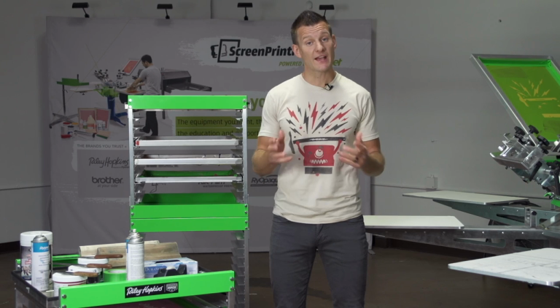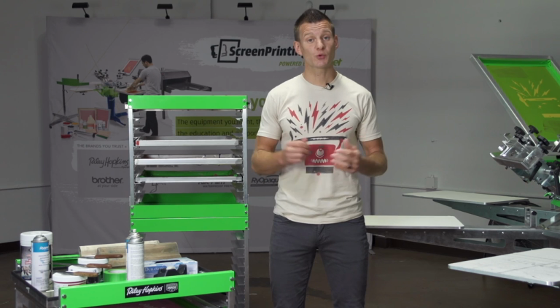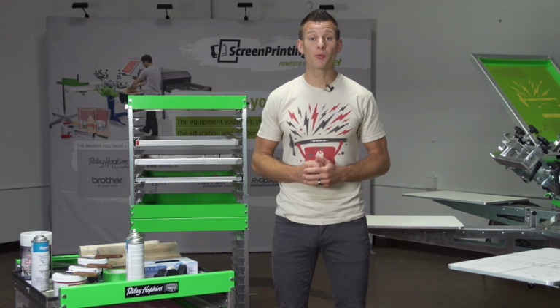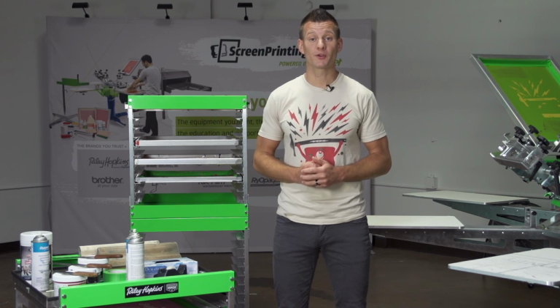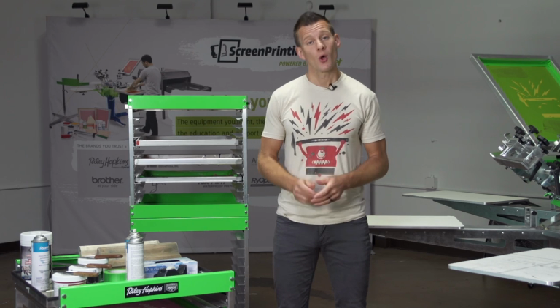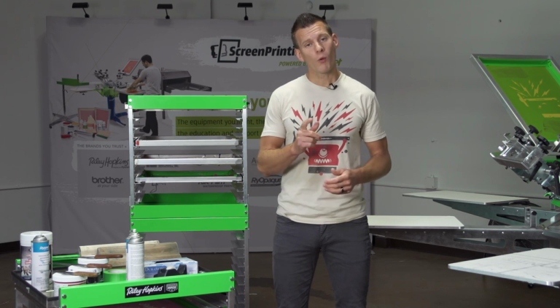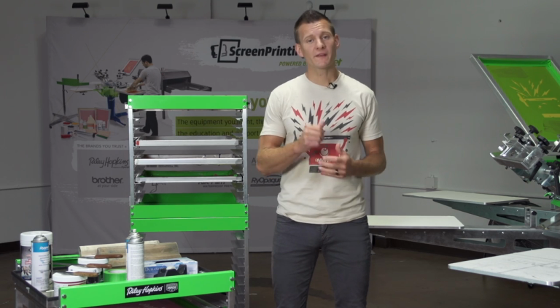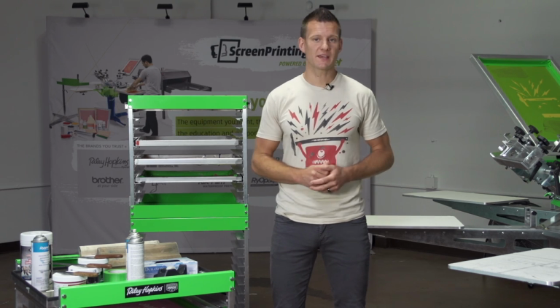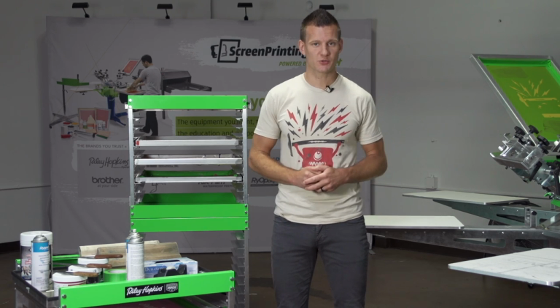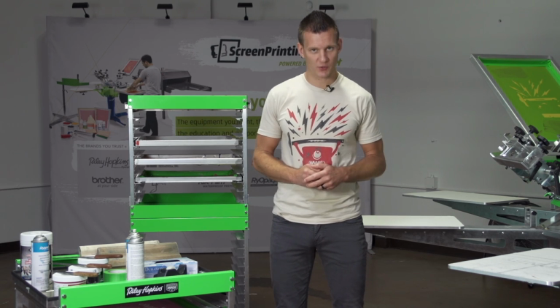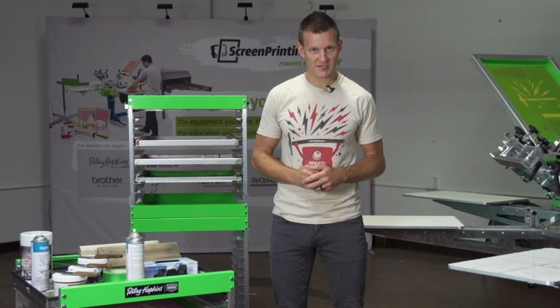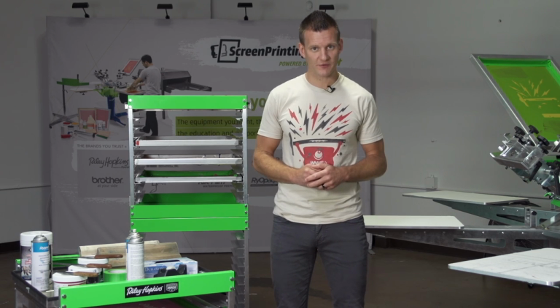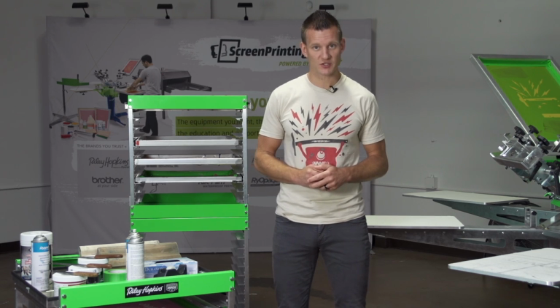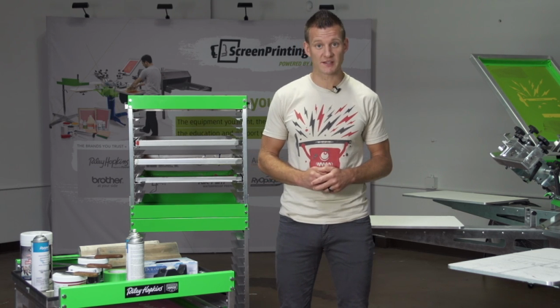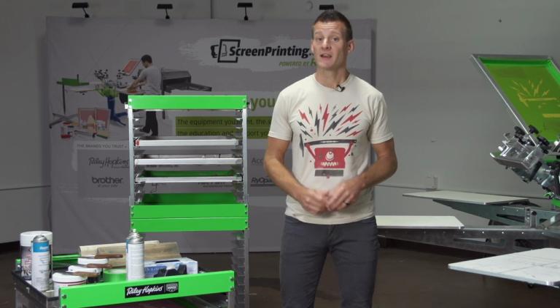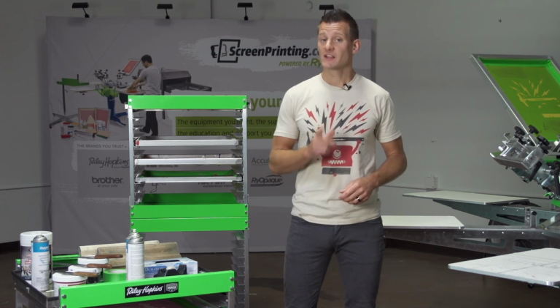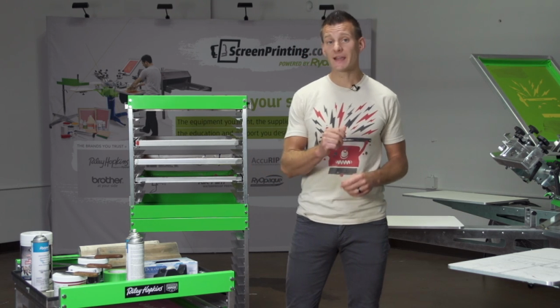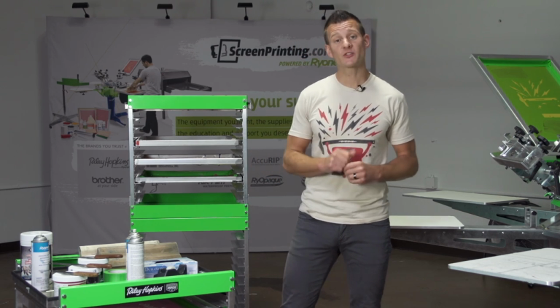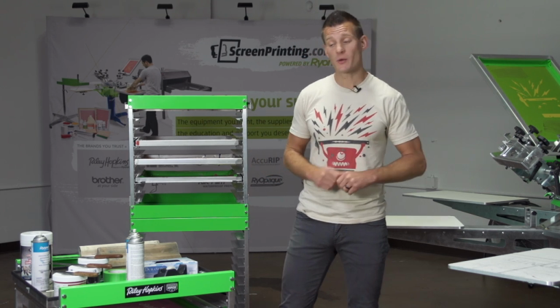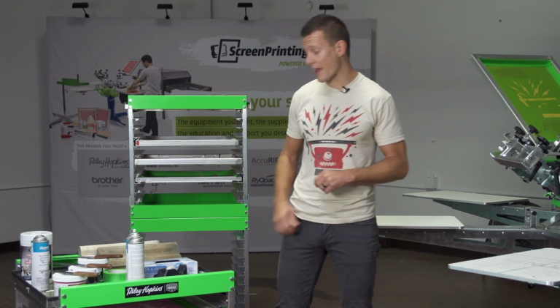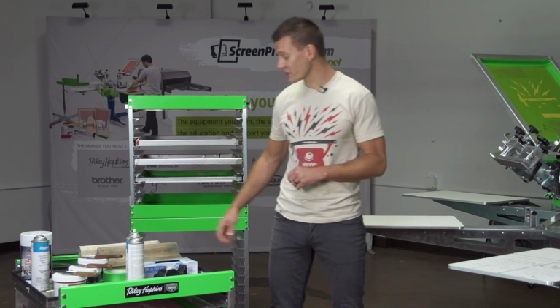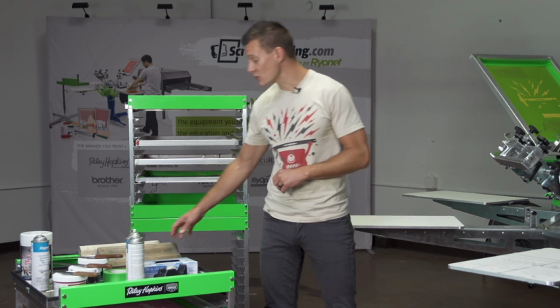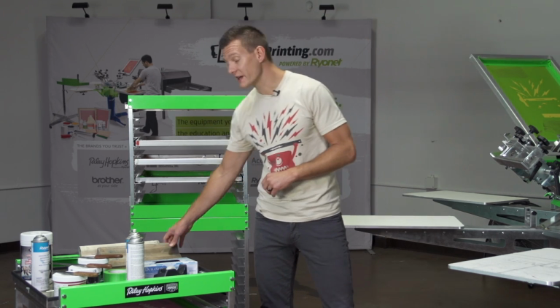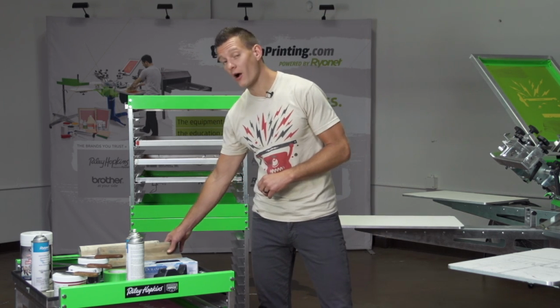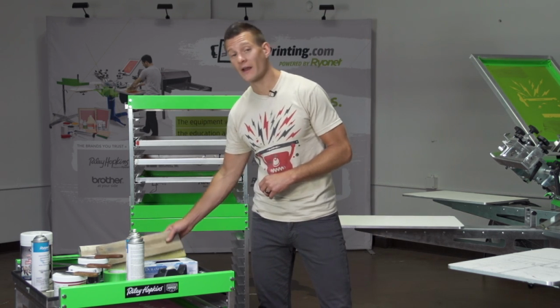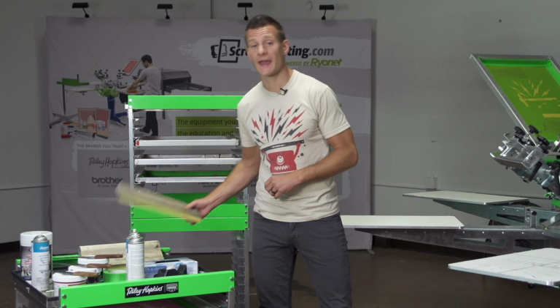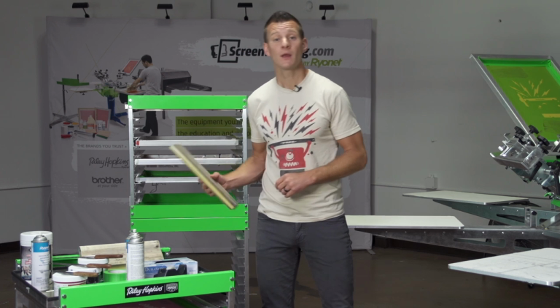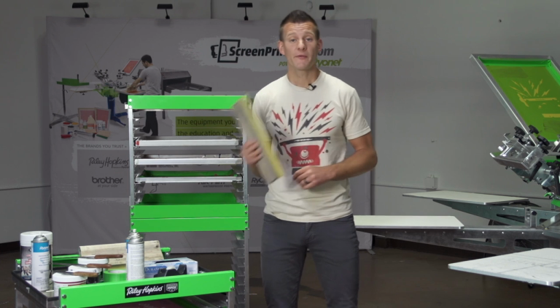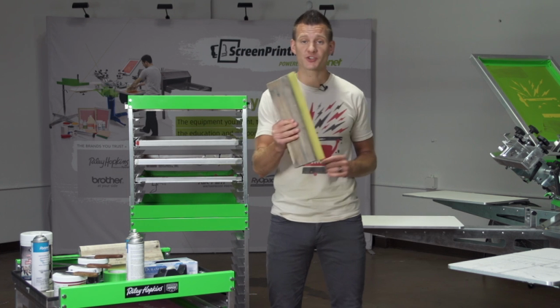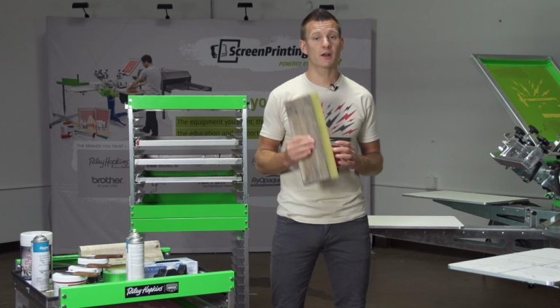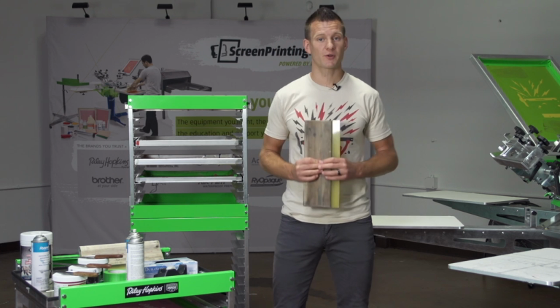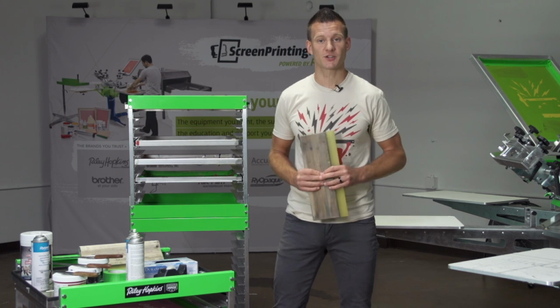As screen printers, one of the keys to increasing efficiencies is making sure that you have everything you need on hand before starting production.